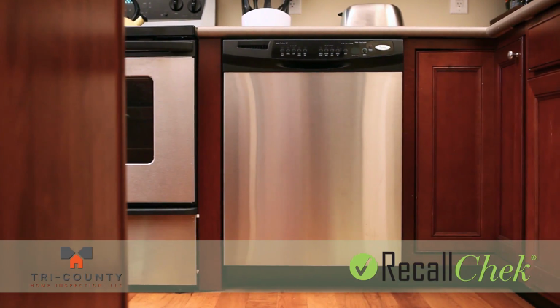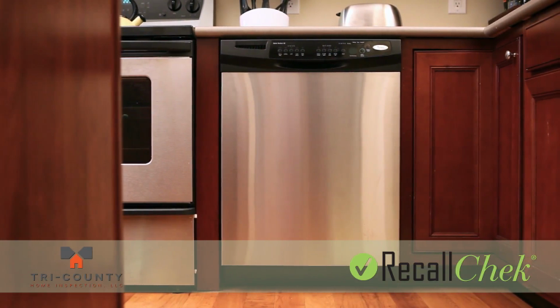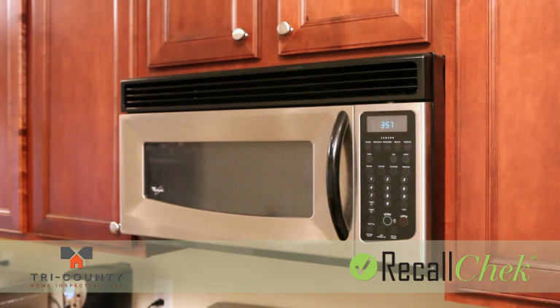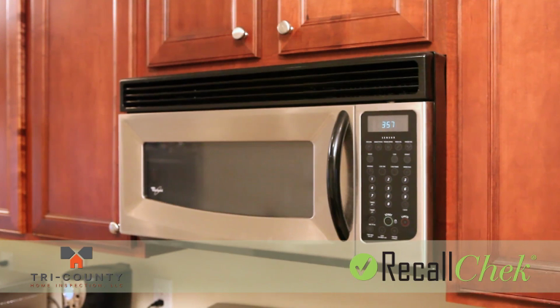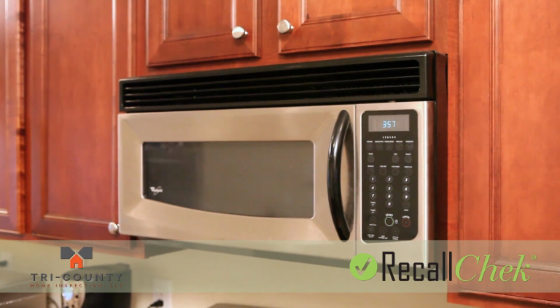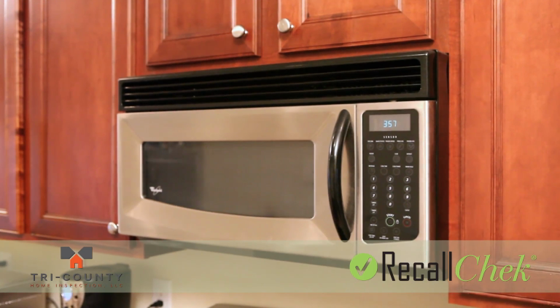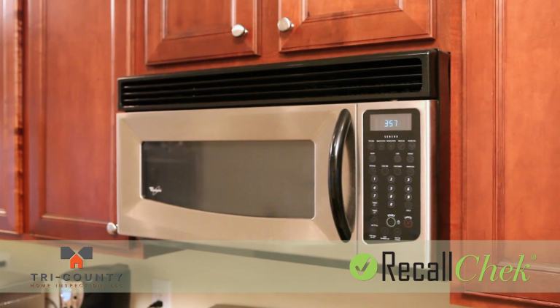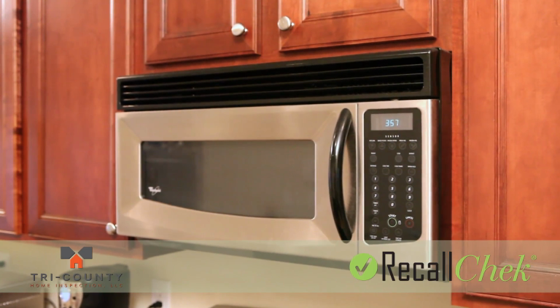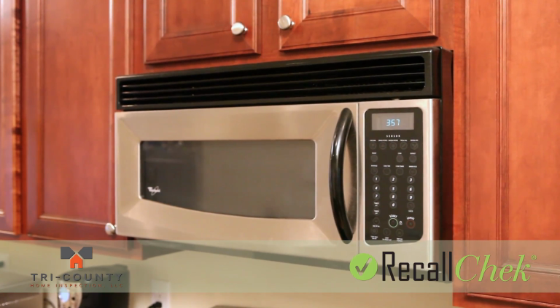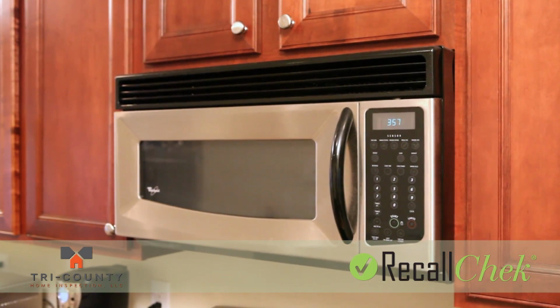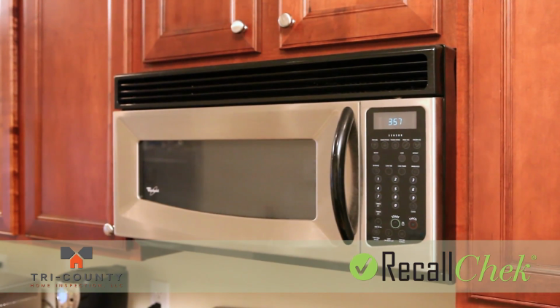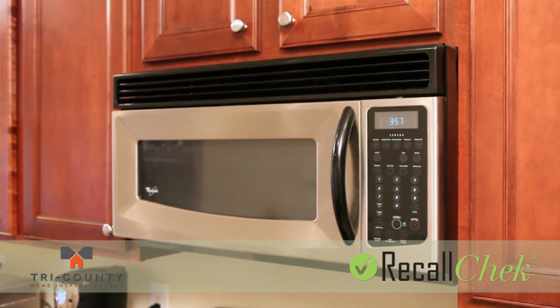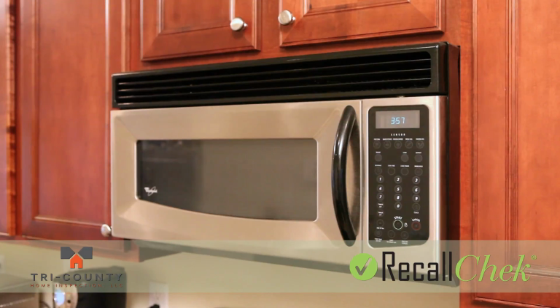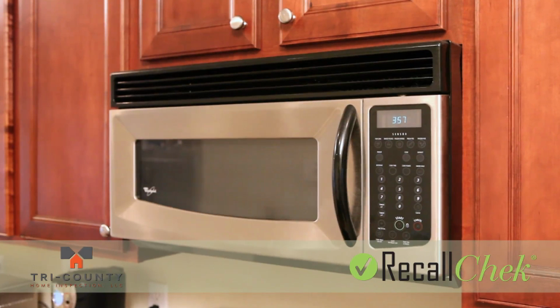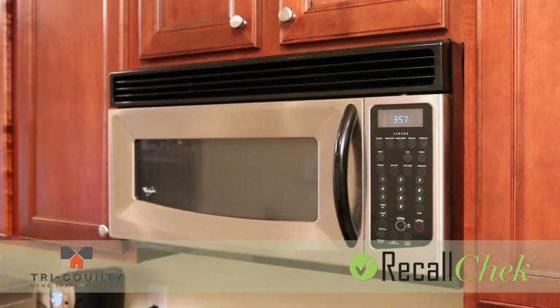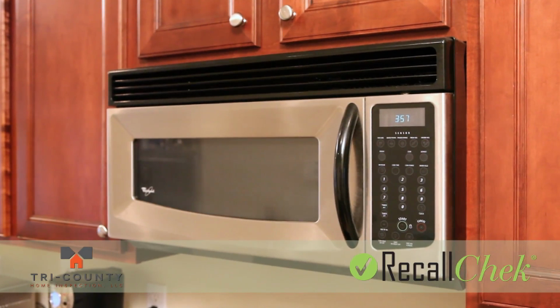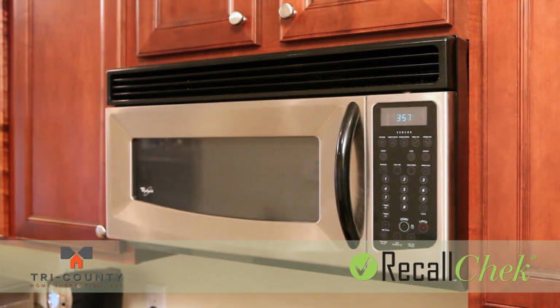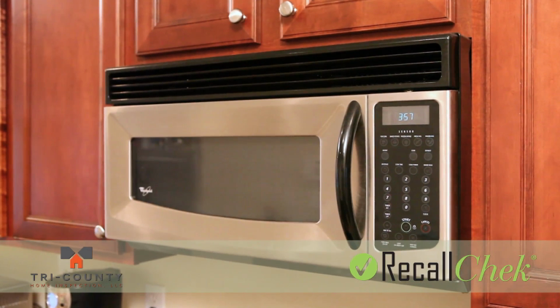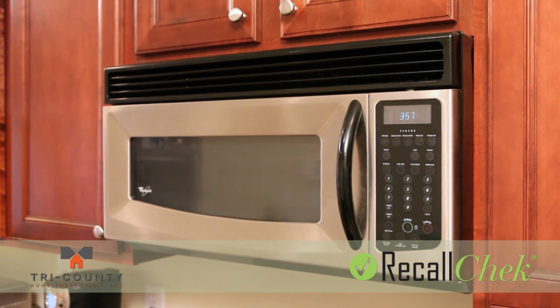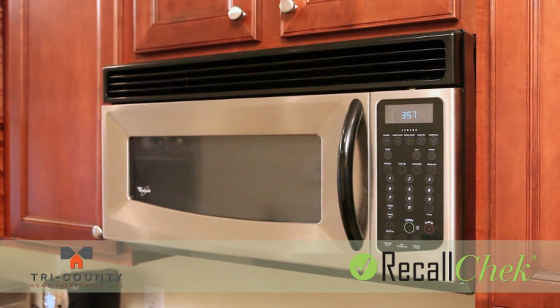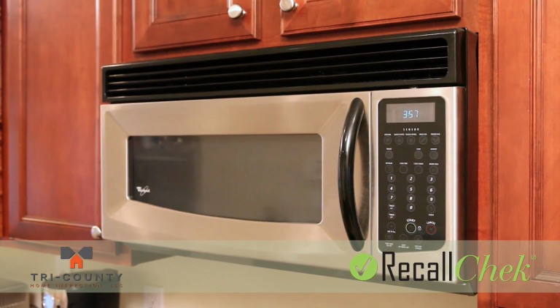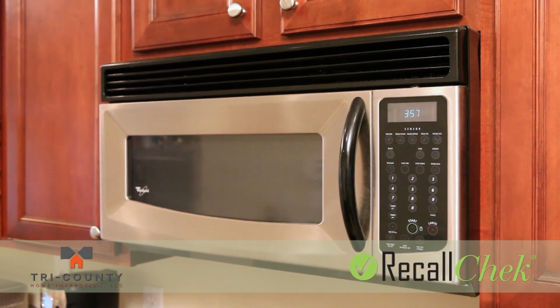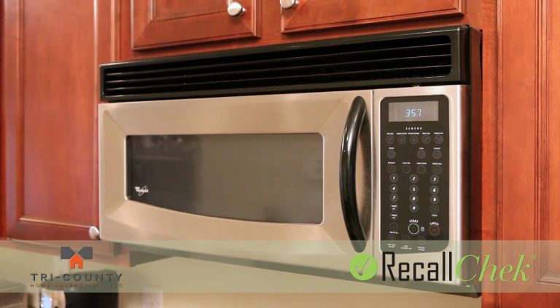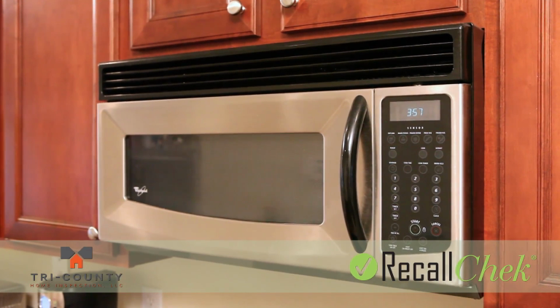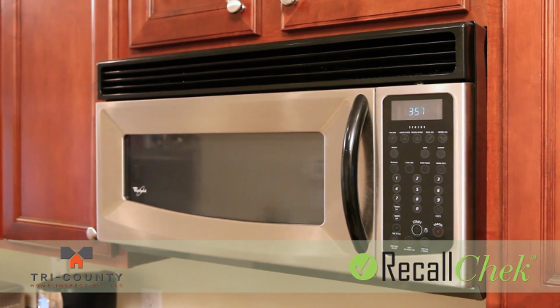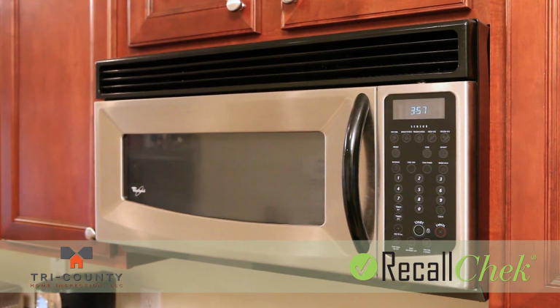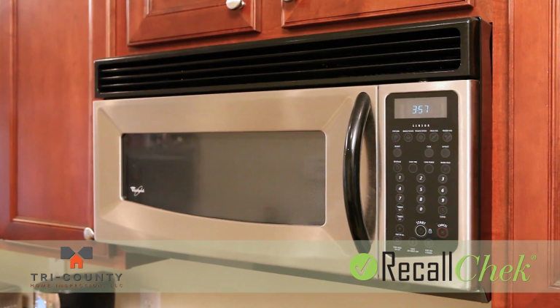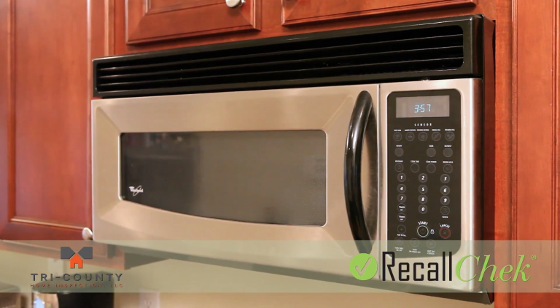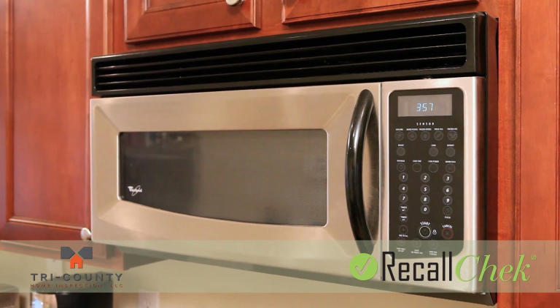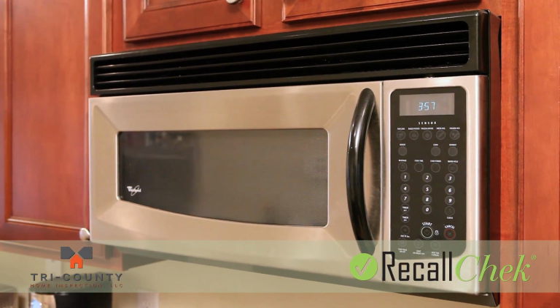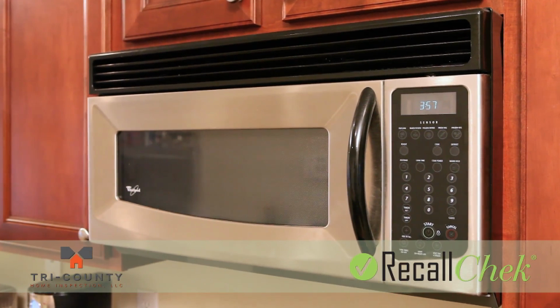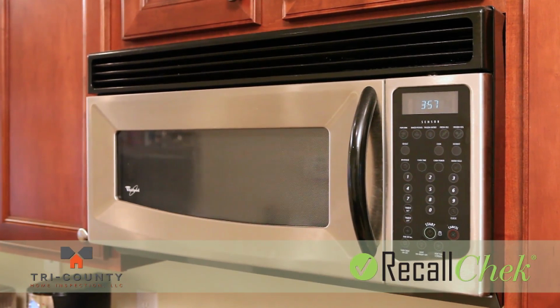As part of your home inspection, our trained professional inspector will take note of your appliance's make and model numbers.